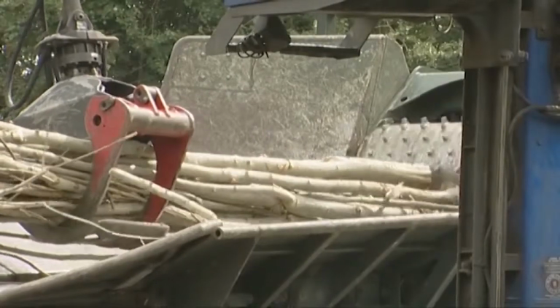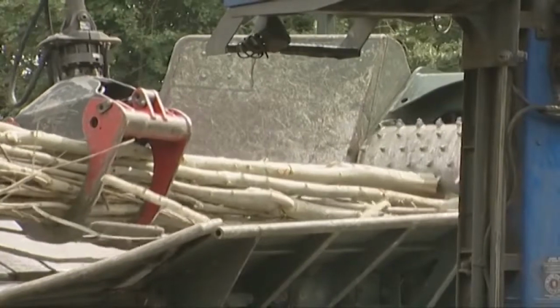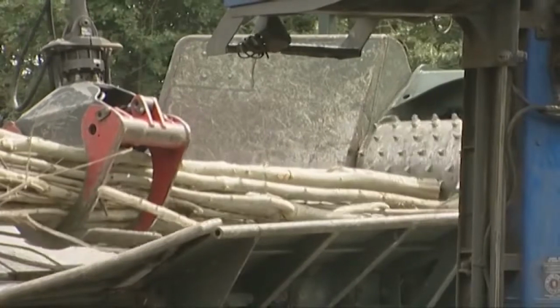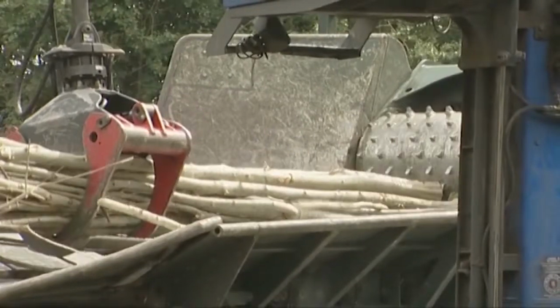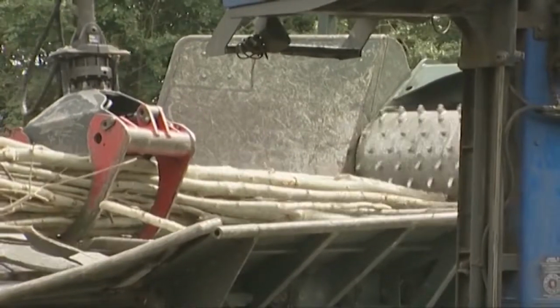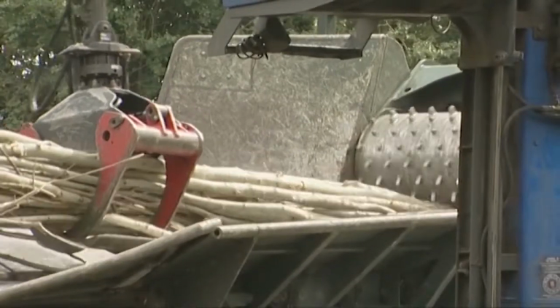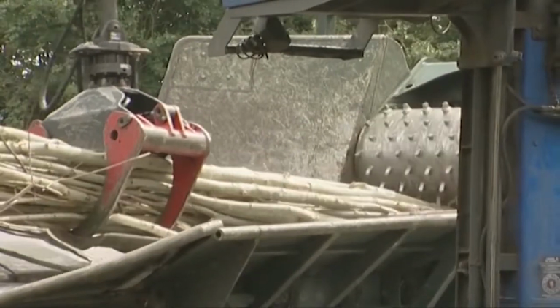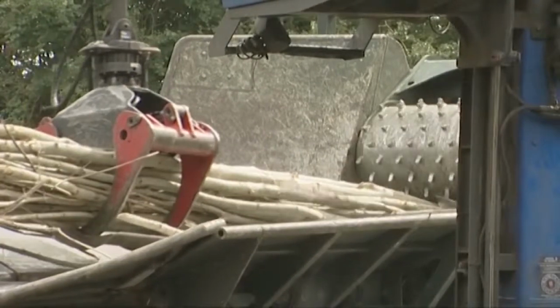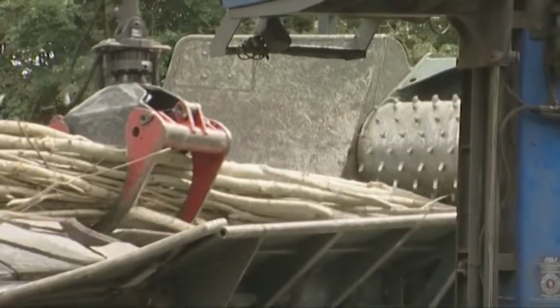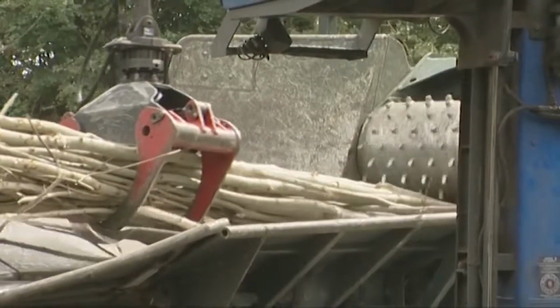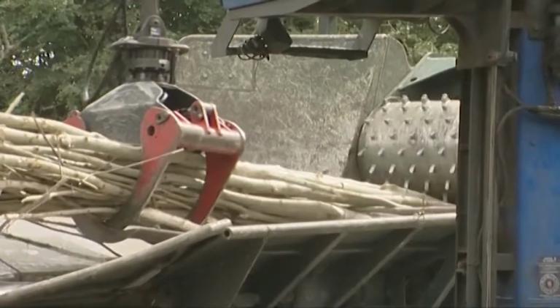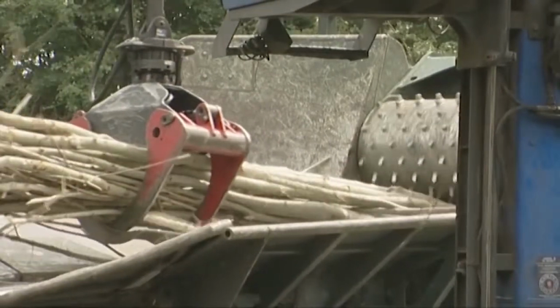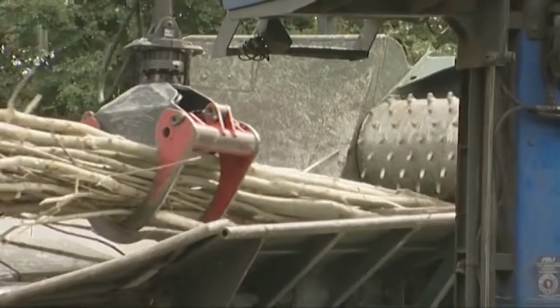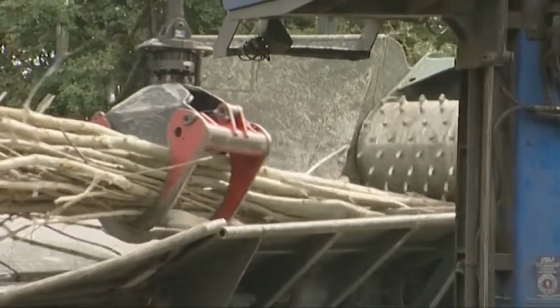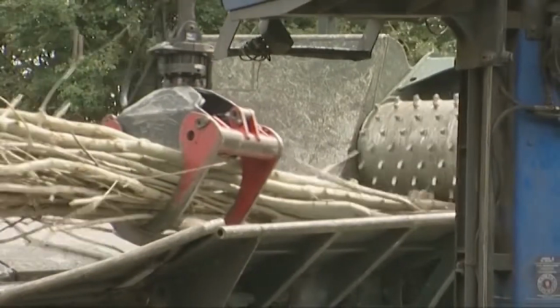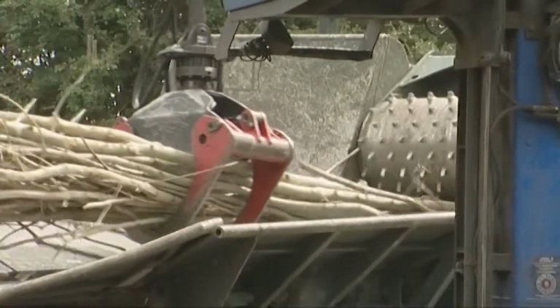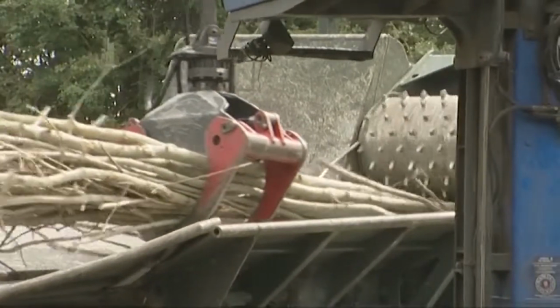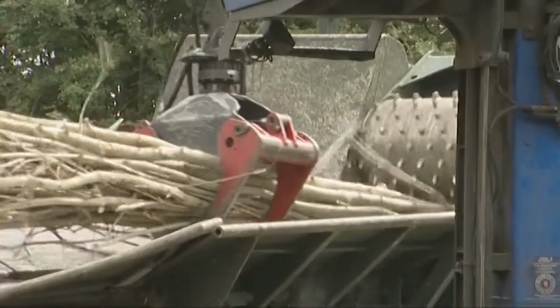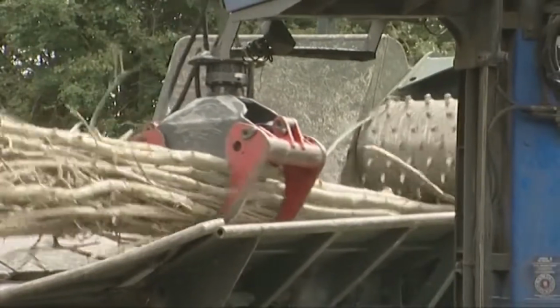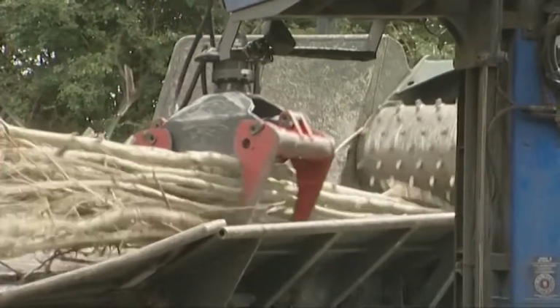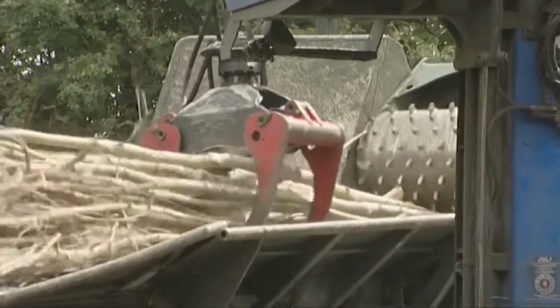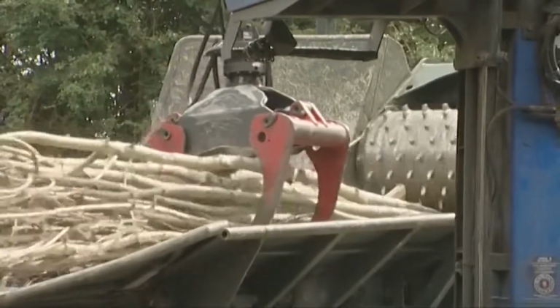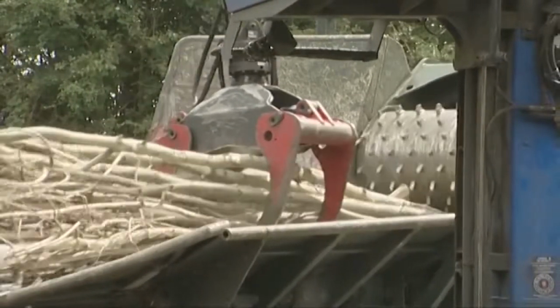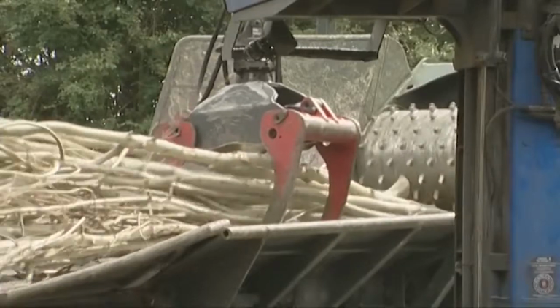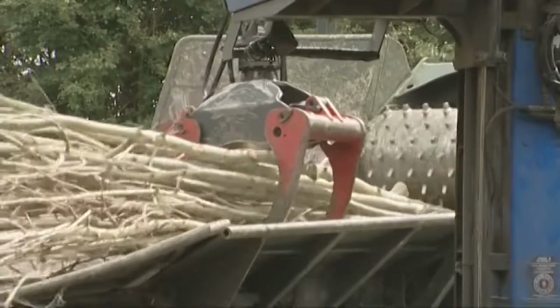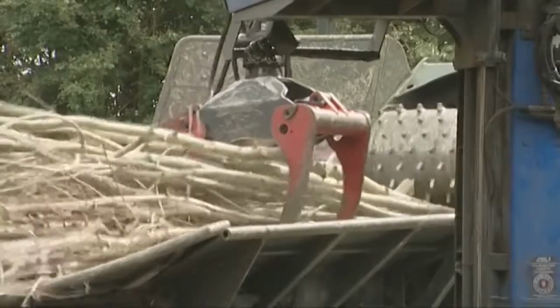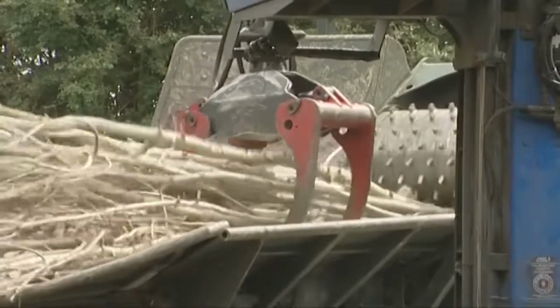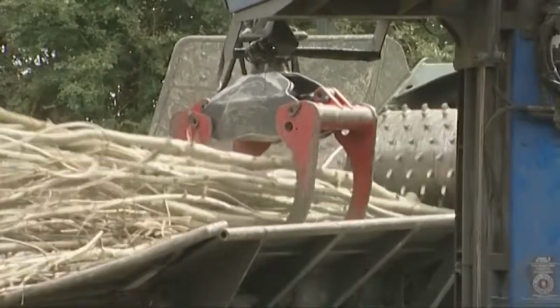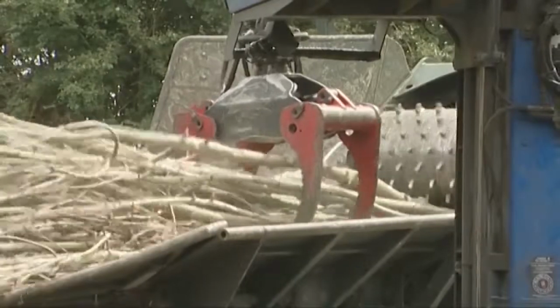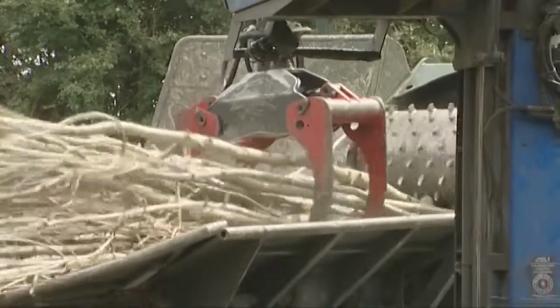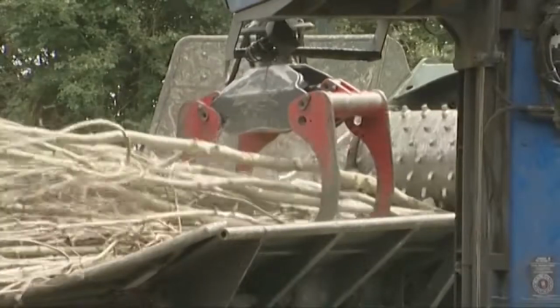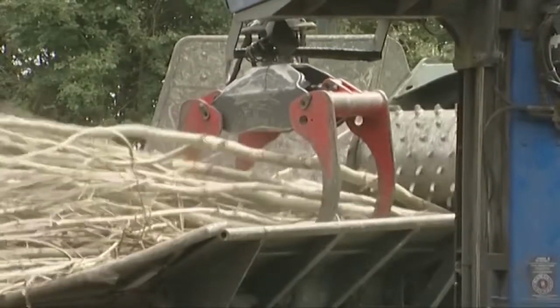The trees are chipped by a truck chipper that blows the chips straight into a walking floor truck.